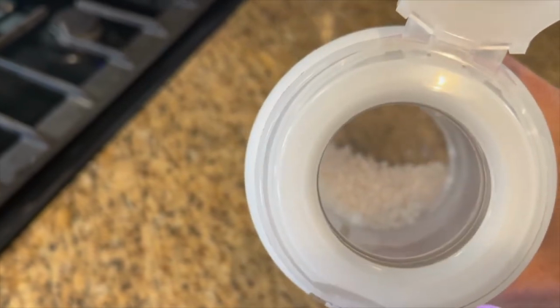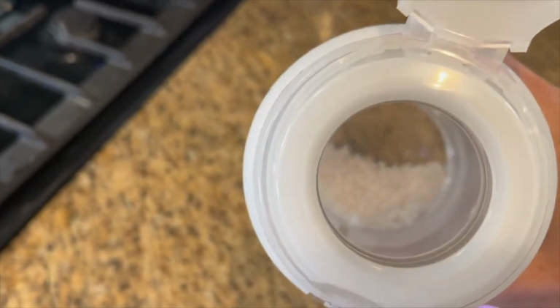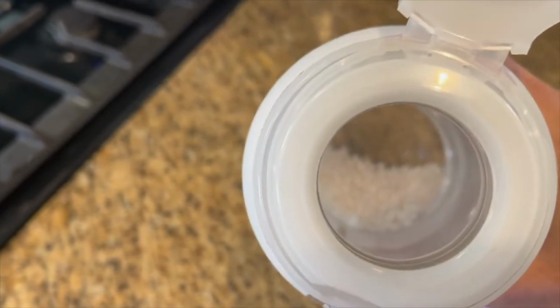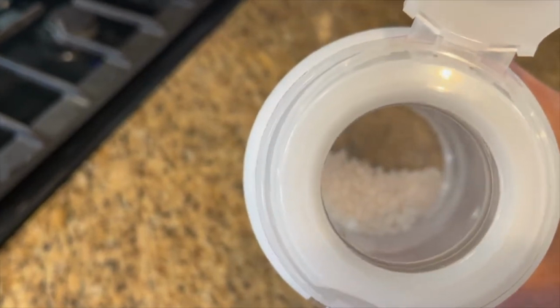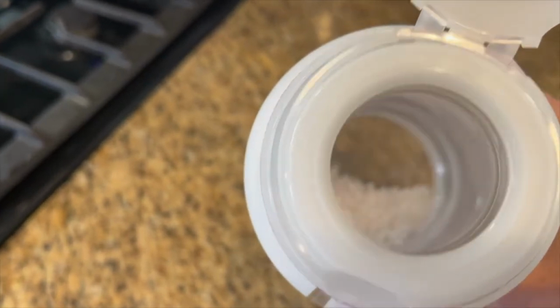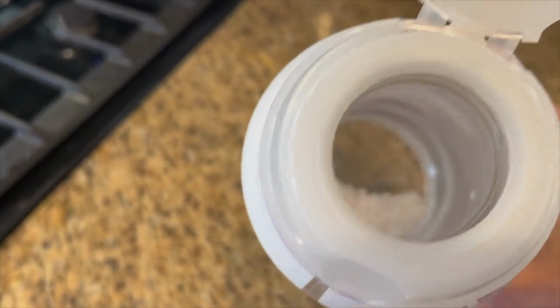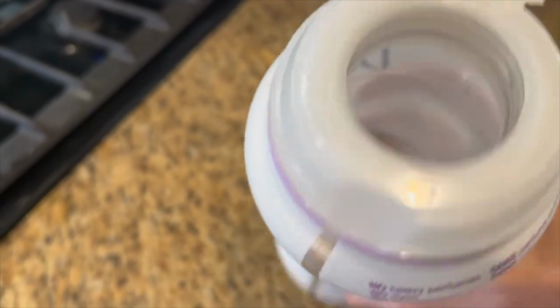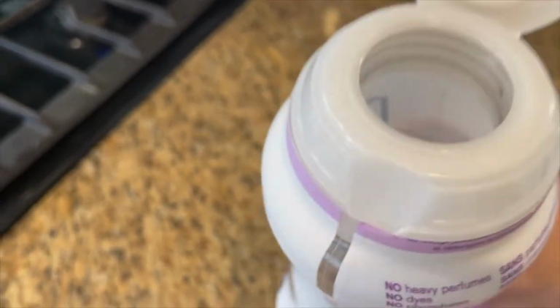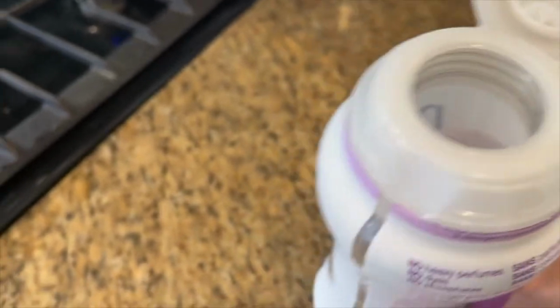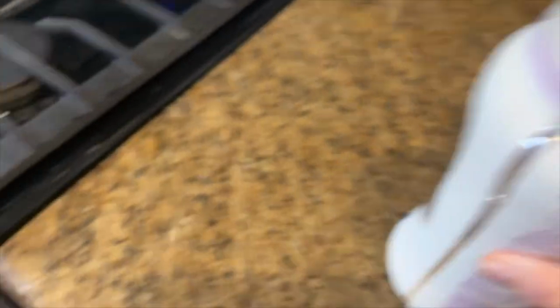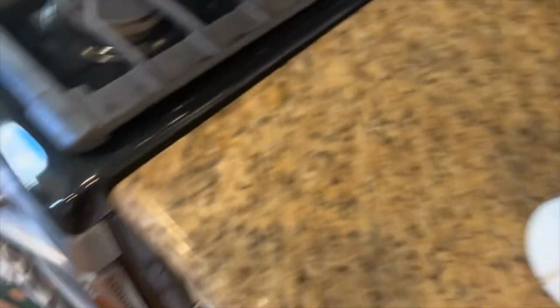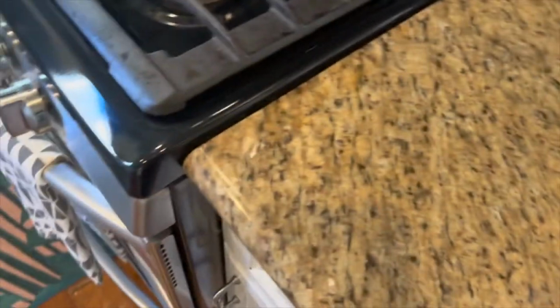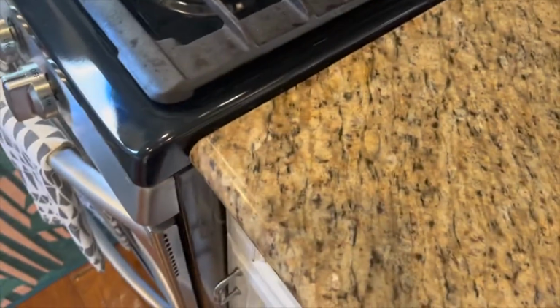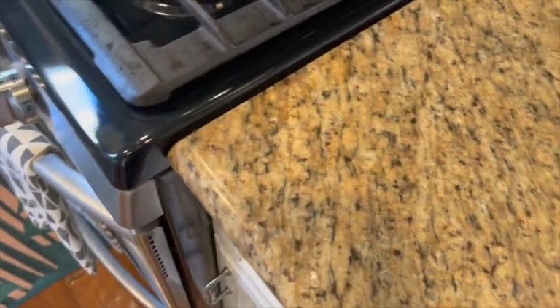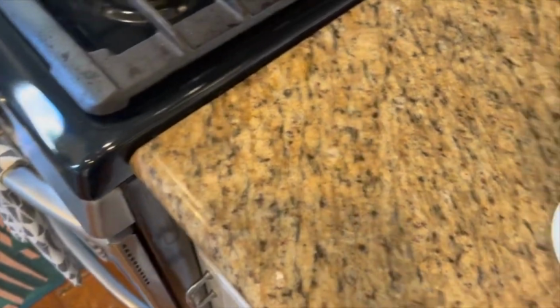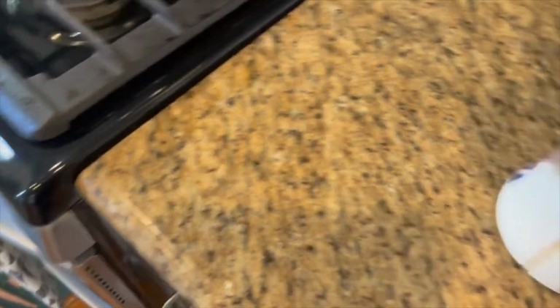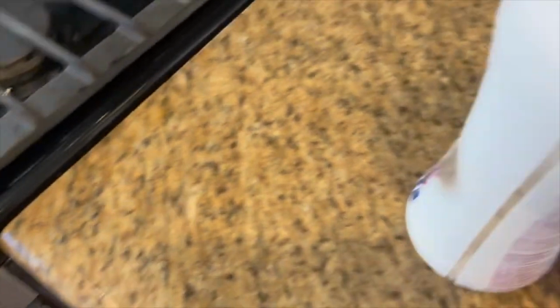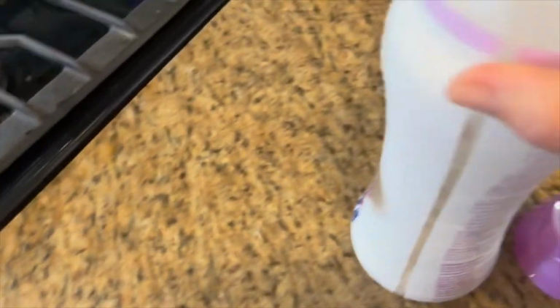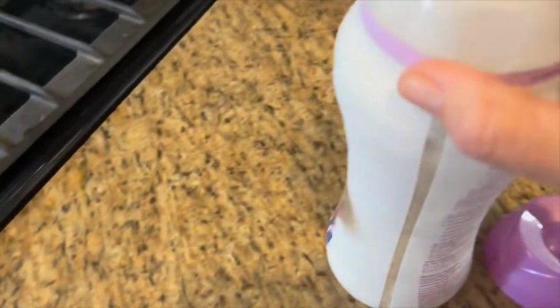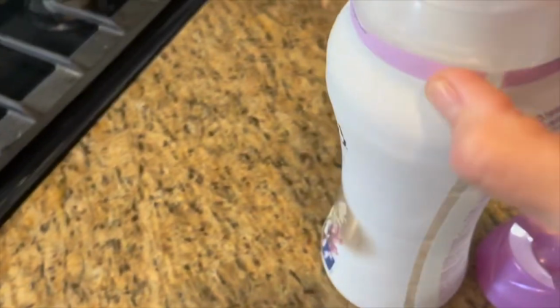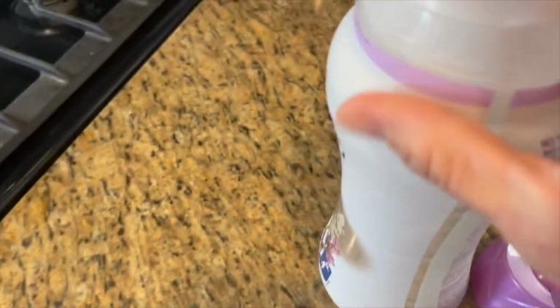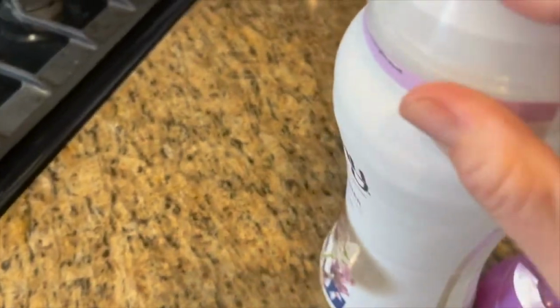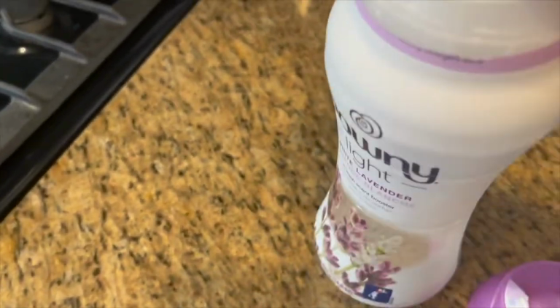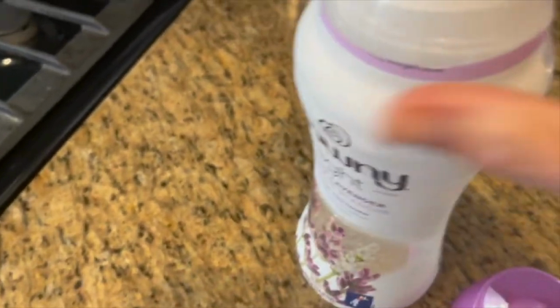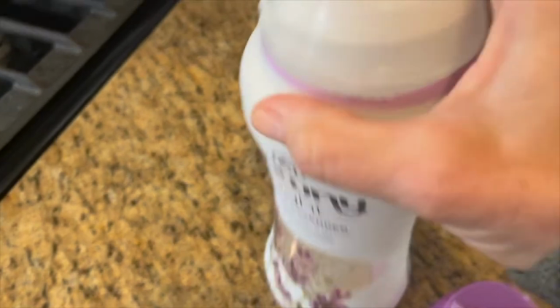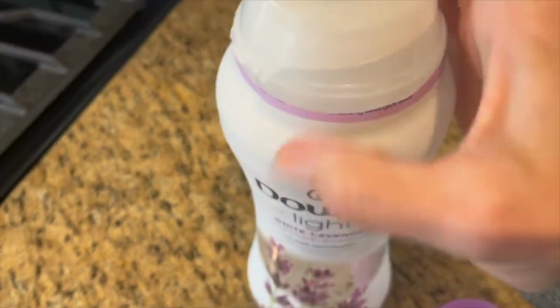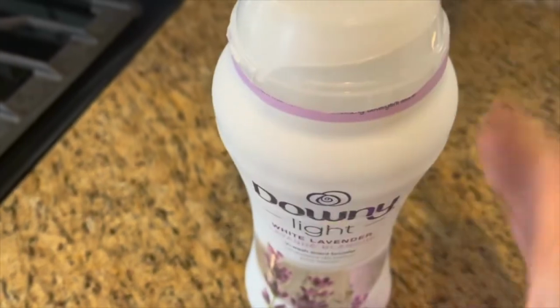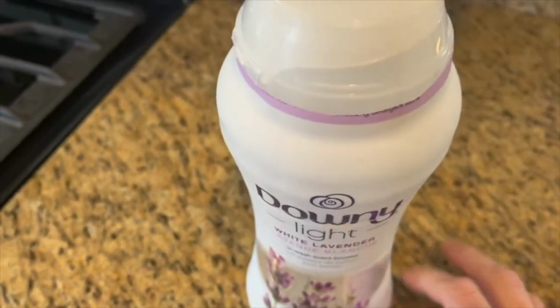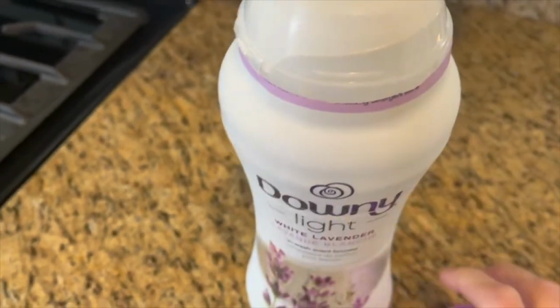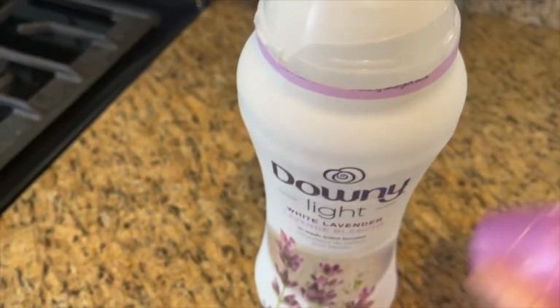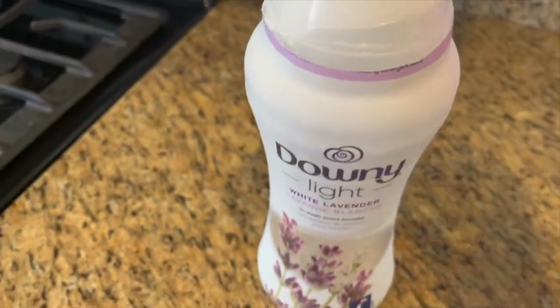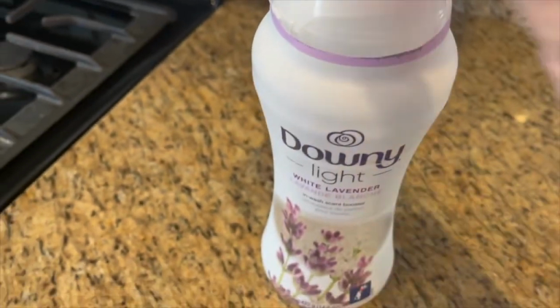I love this smell — super light, super fresh. It's awesome.